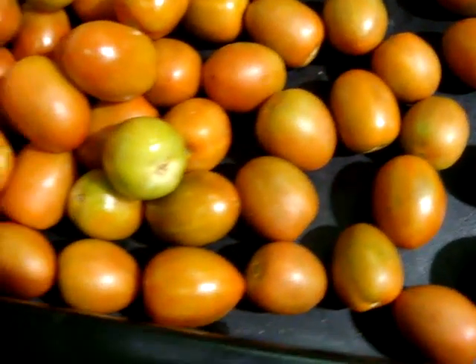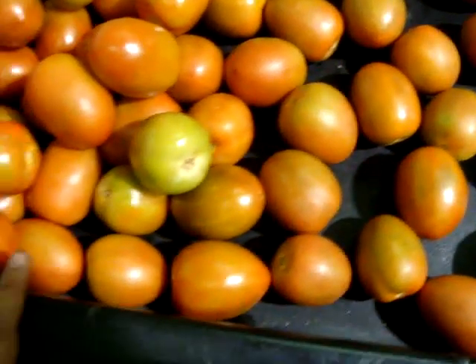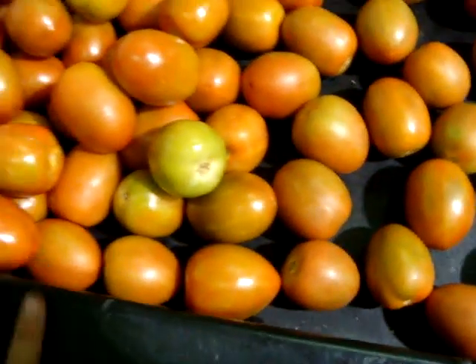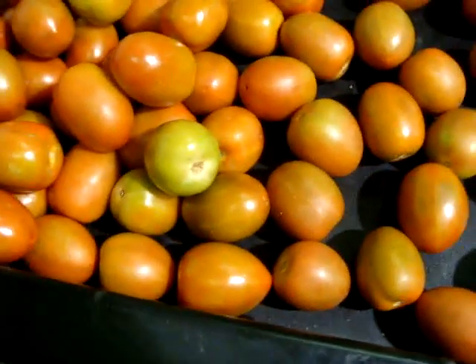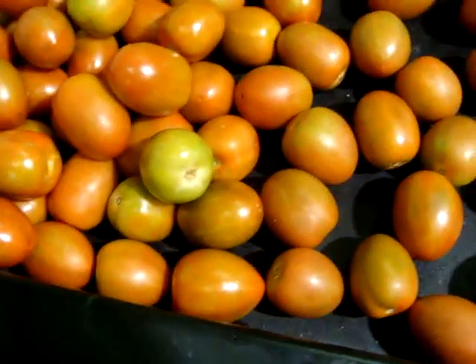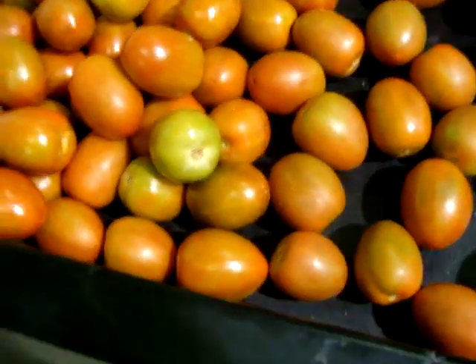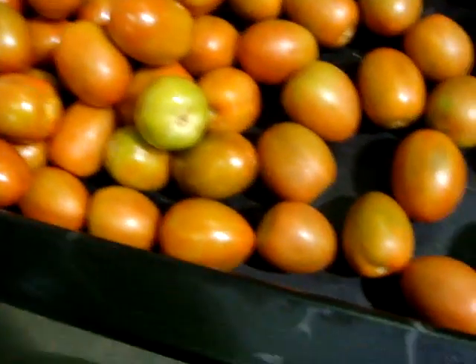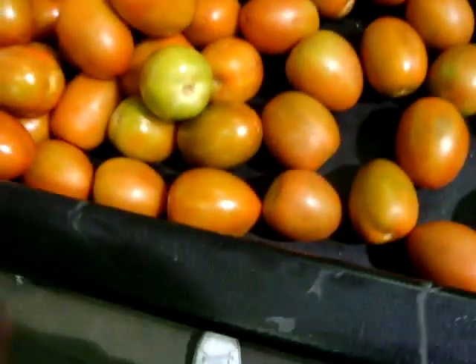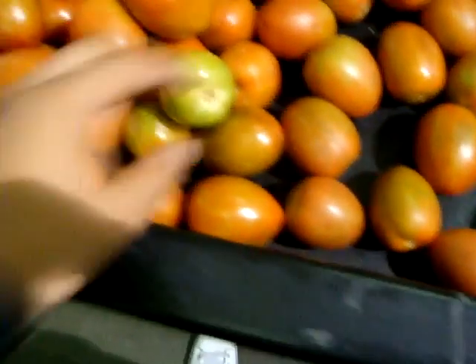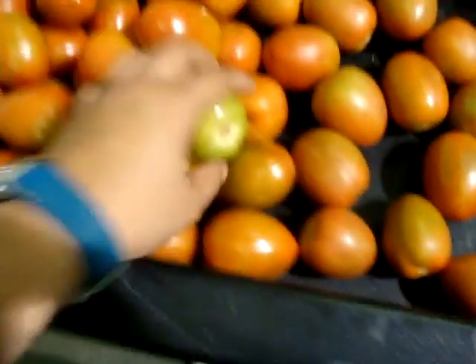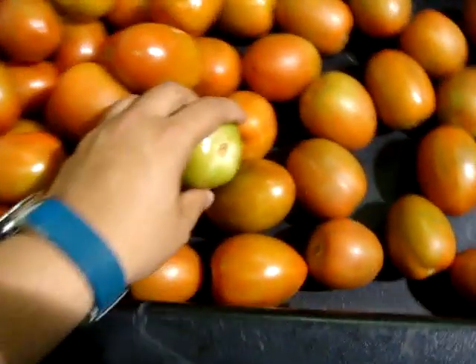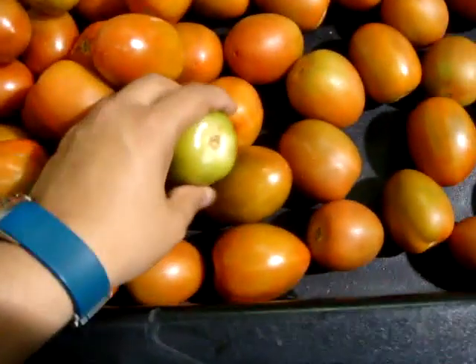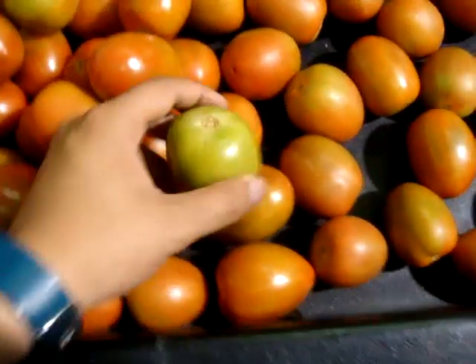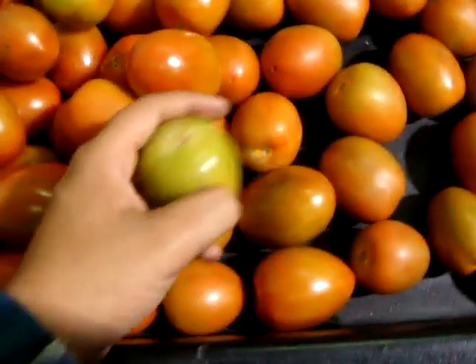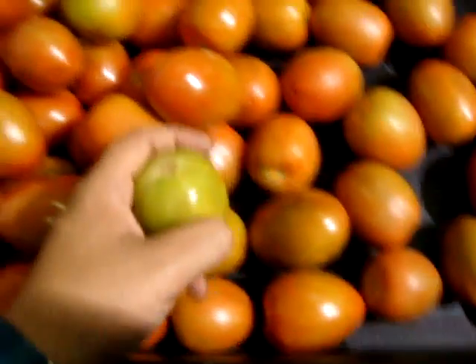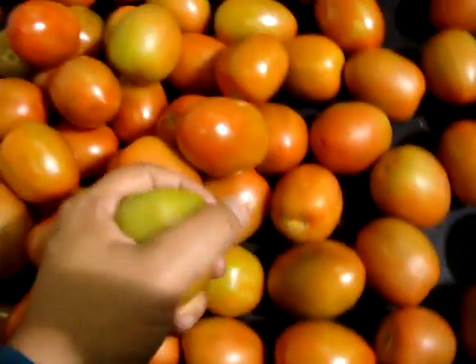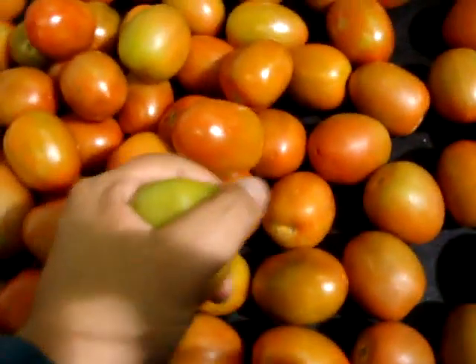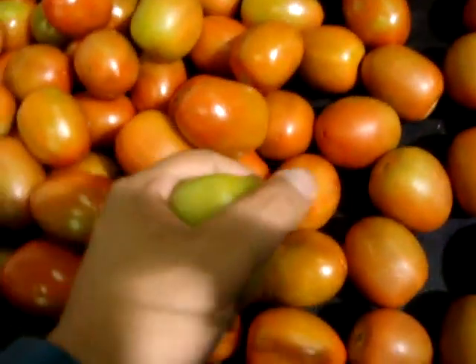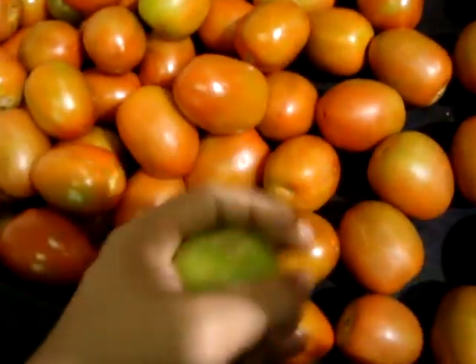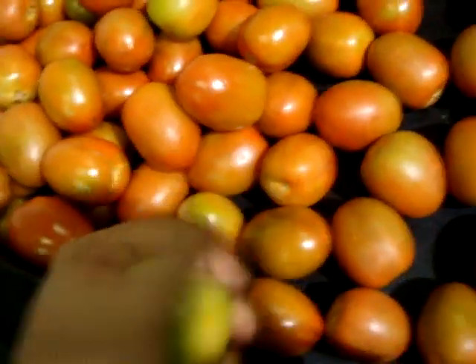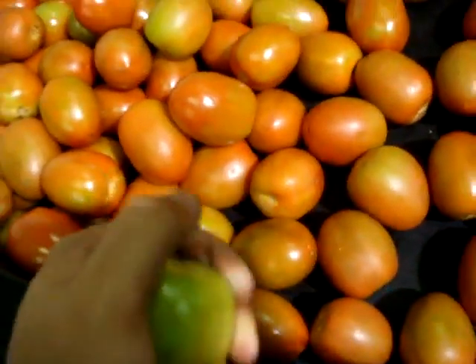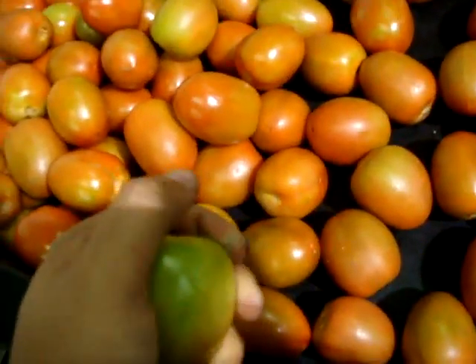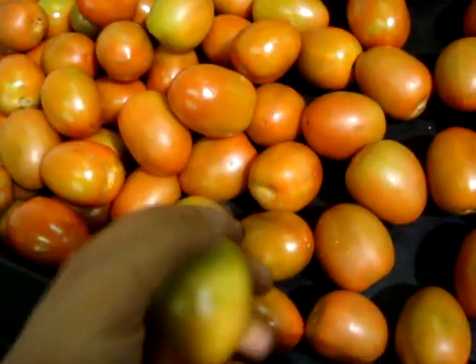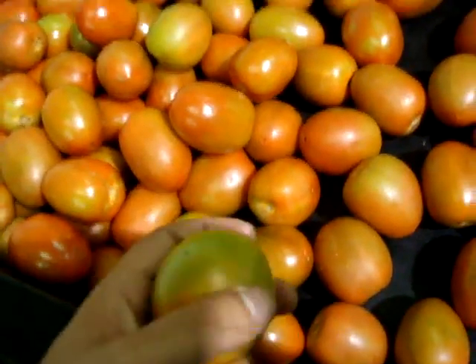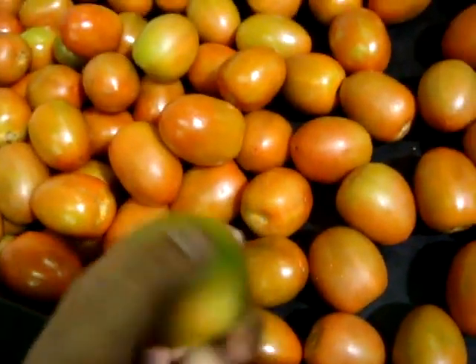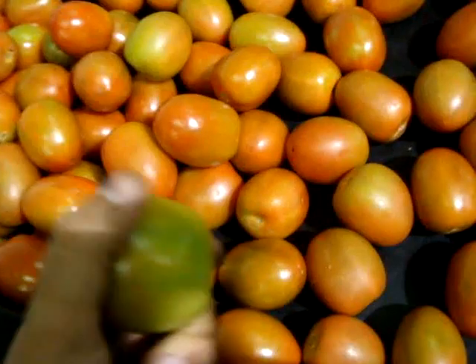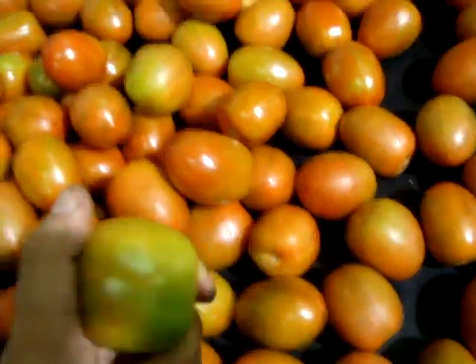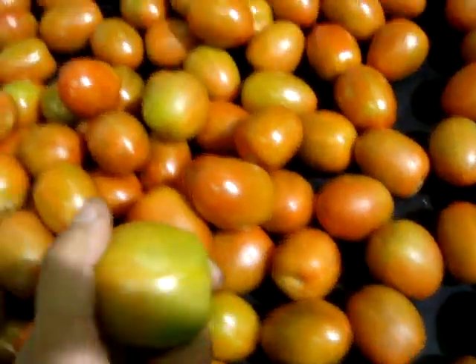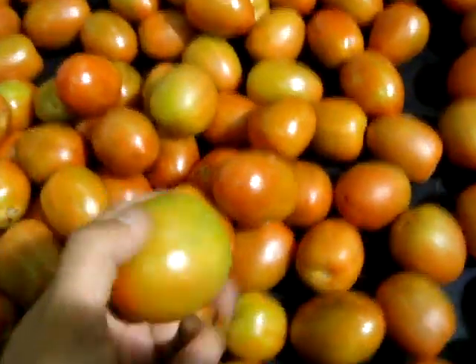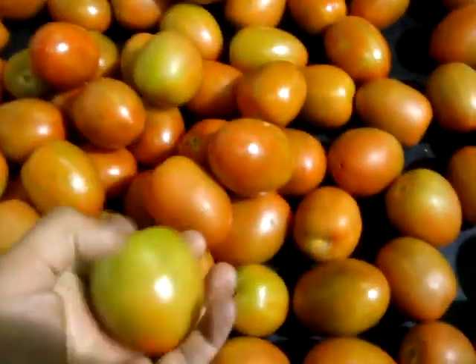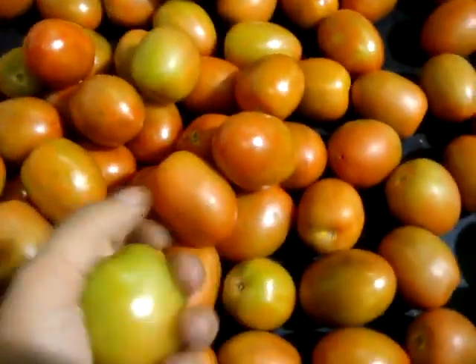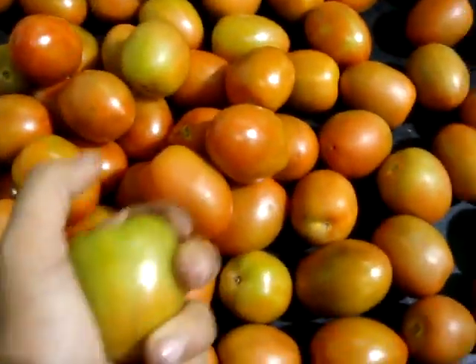Mr. Chris, Roma tomatoes, lot 8080, medium.